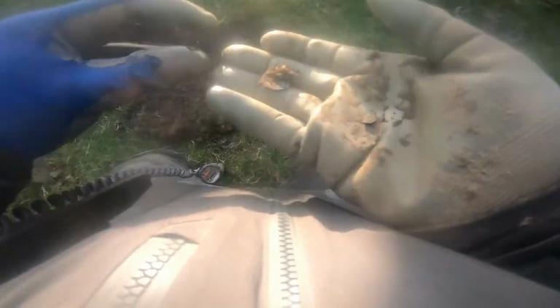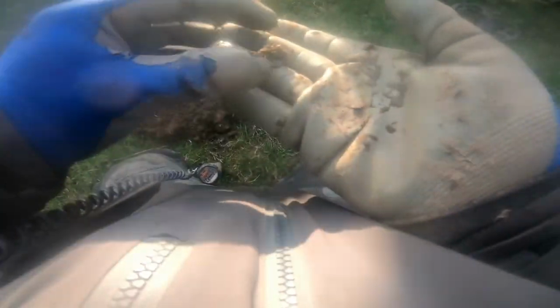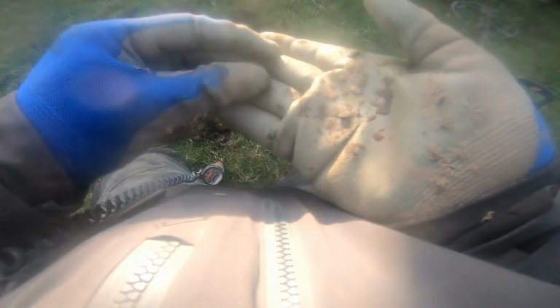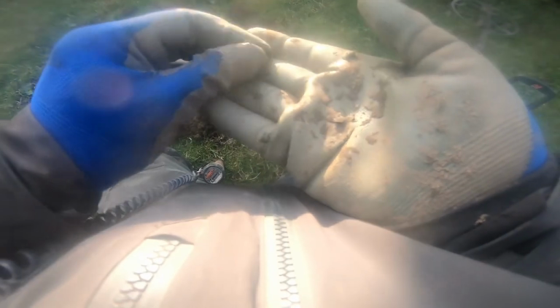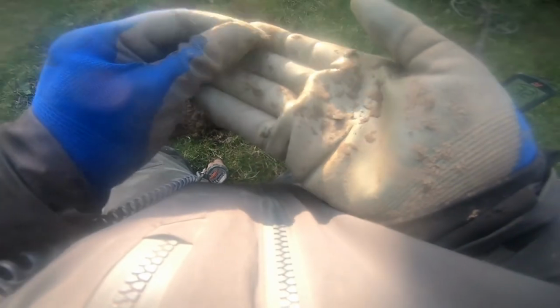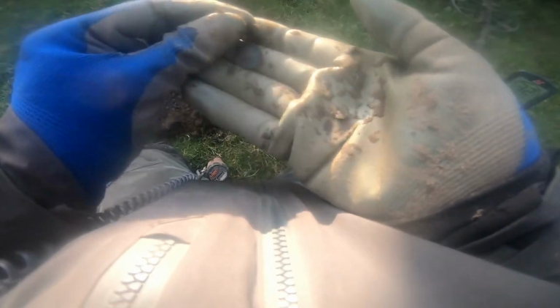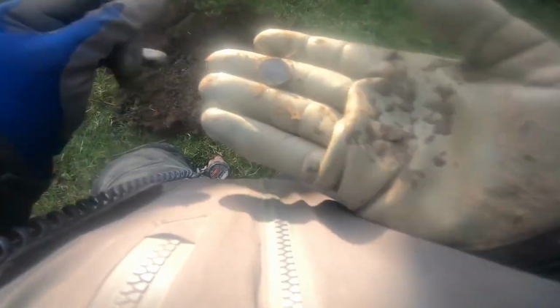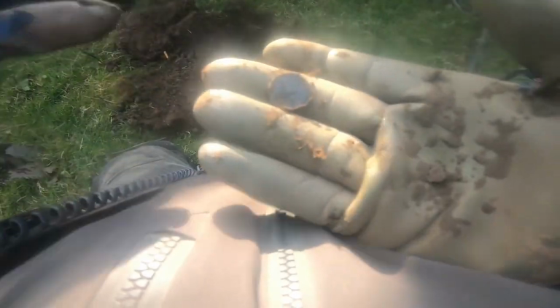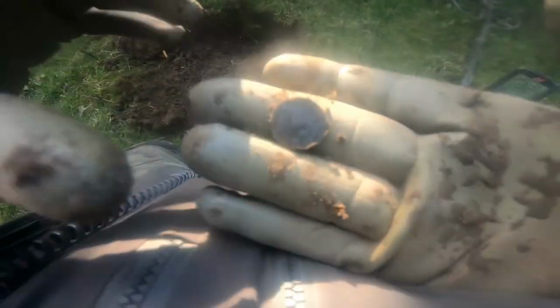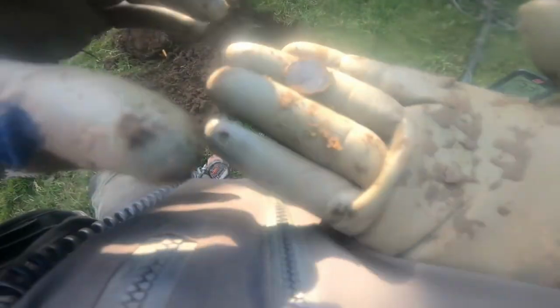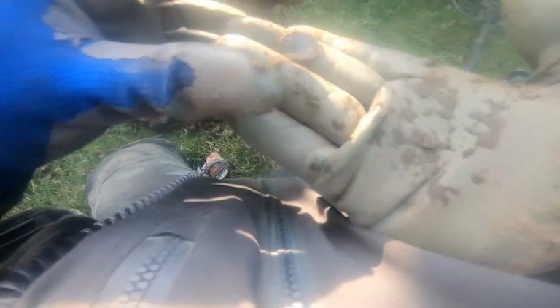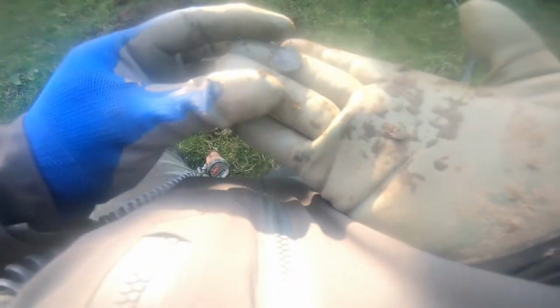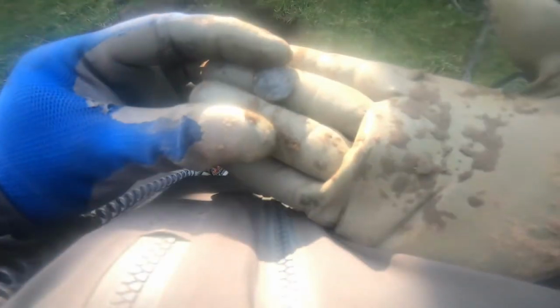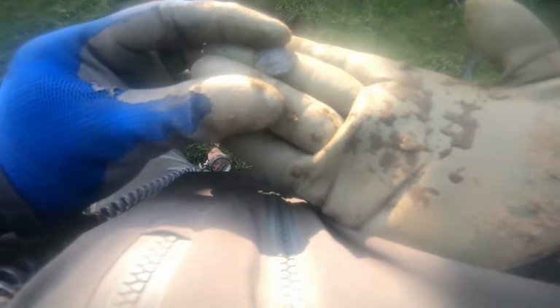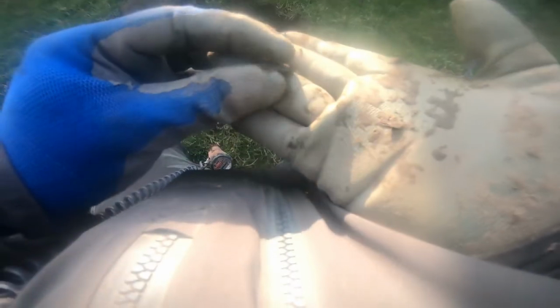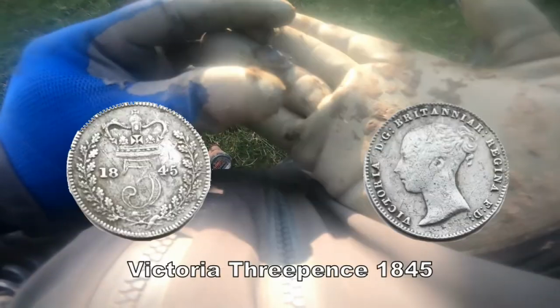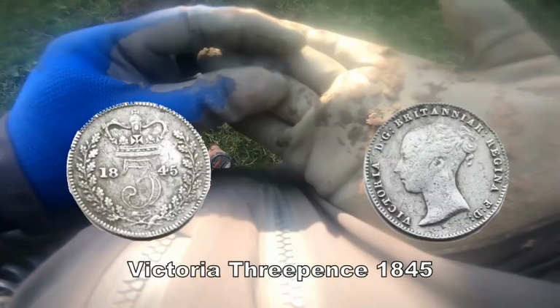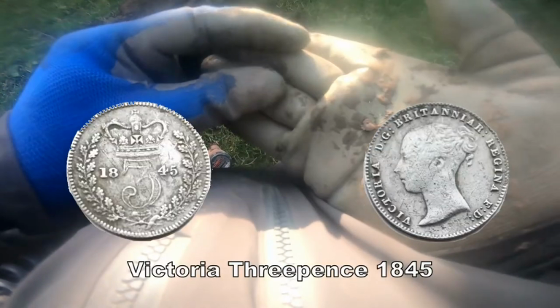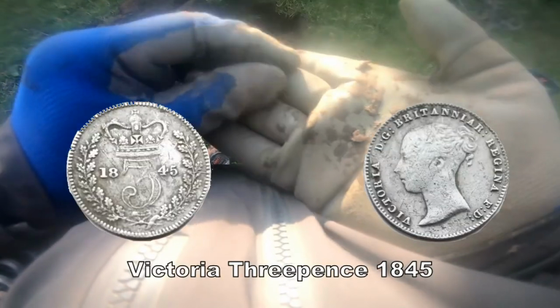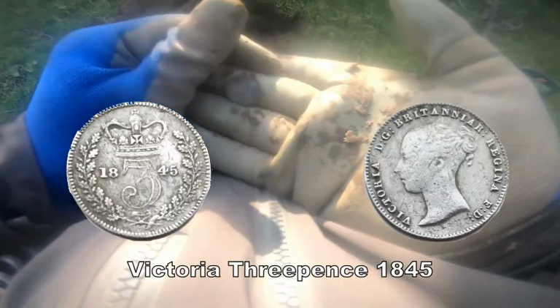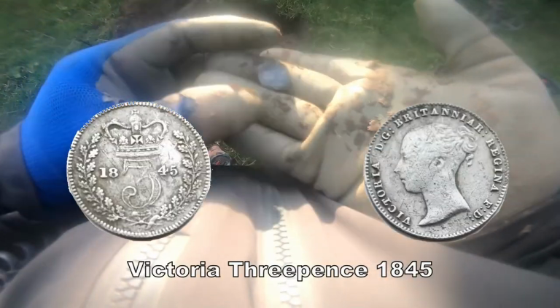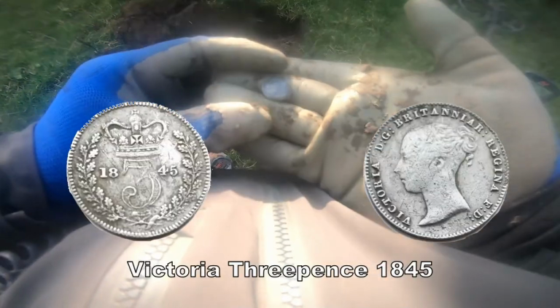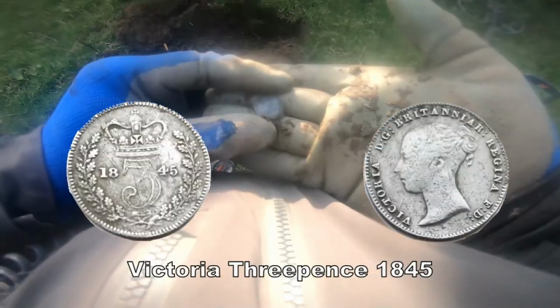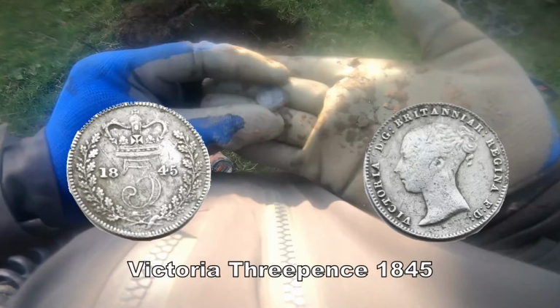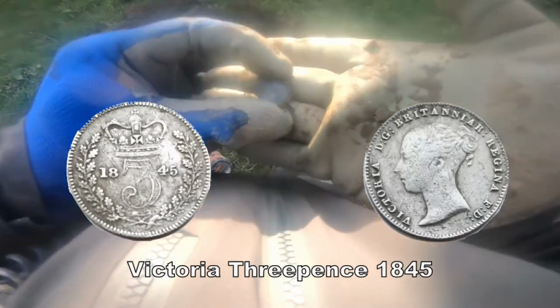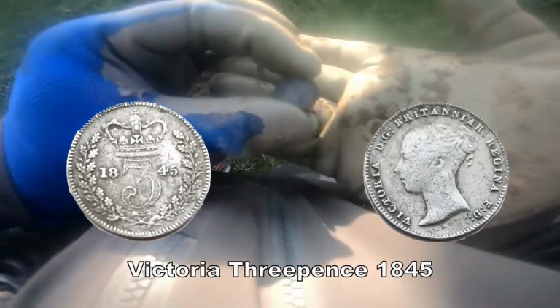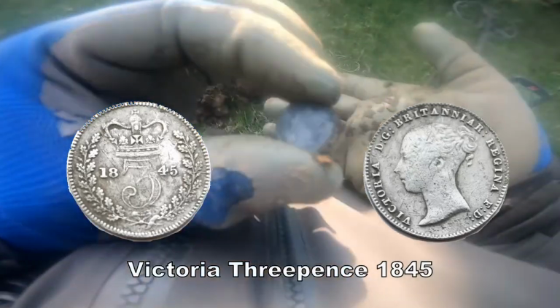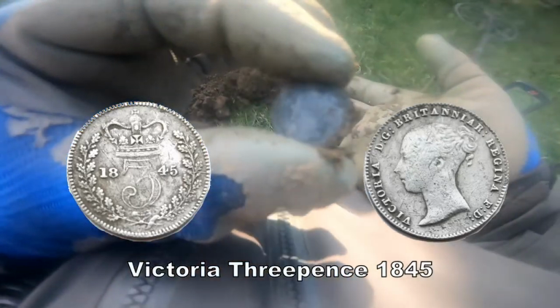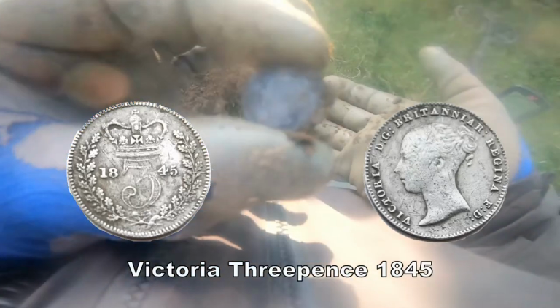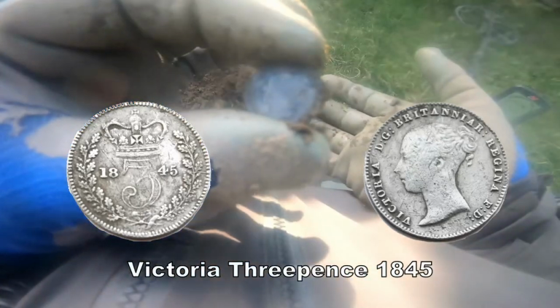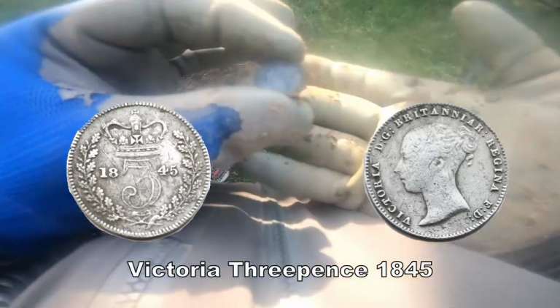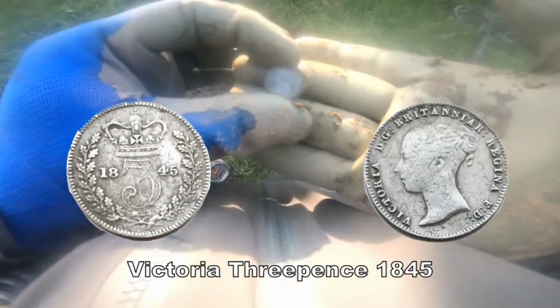We've got a silver. Oh yeah. Great. Happy with that. Silver.